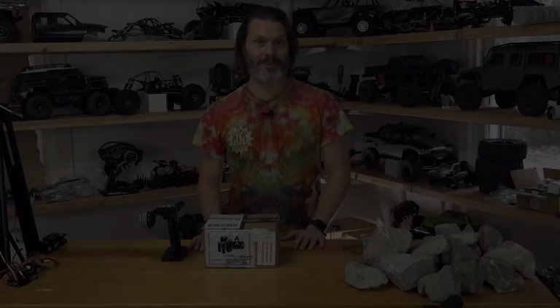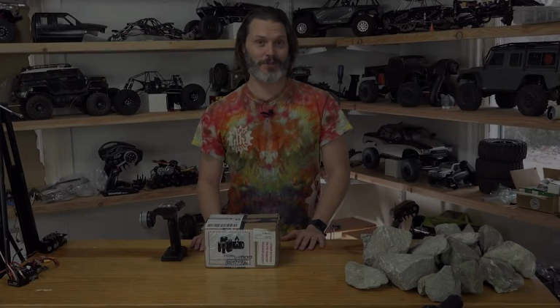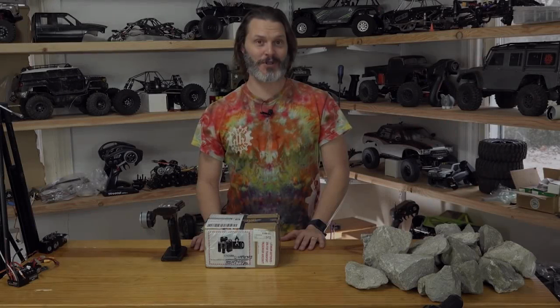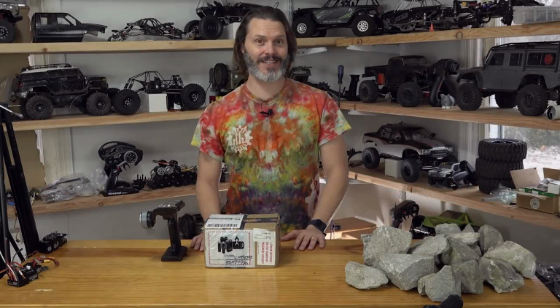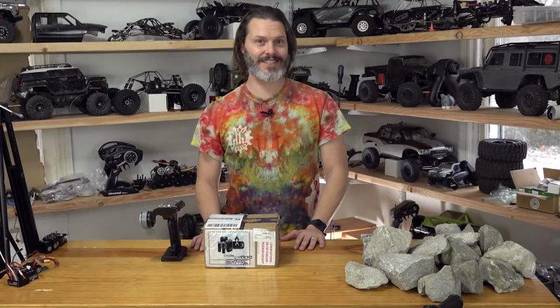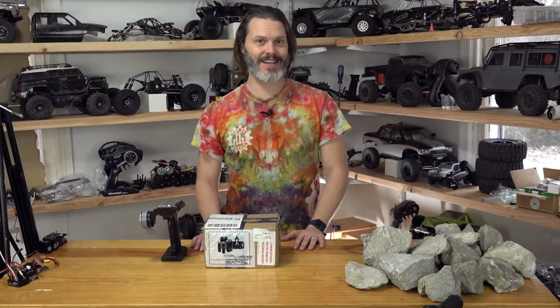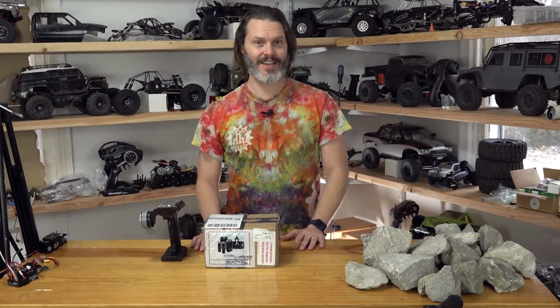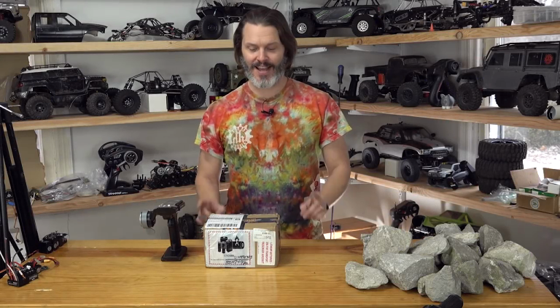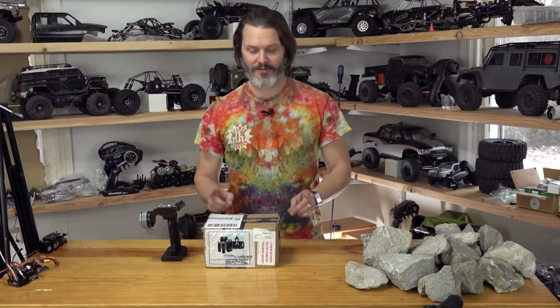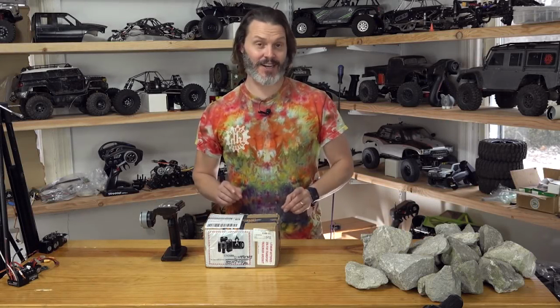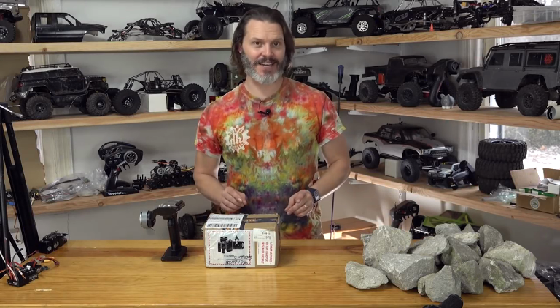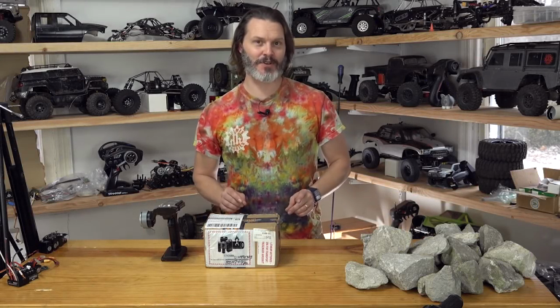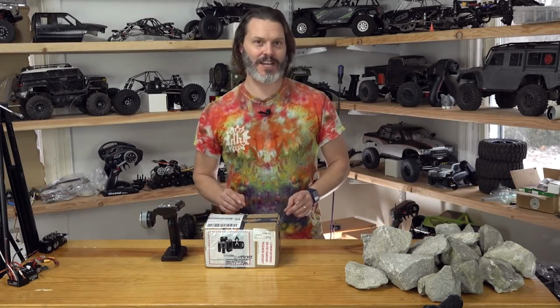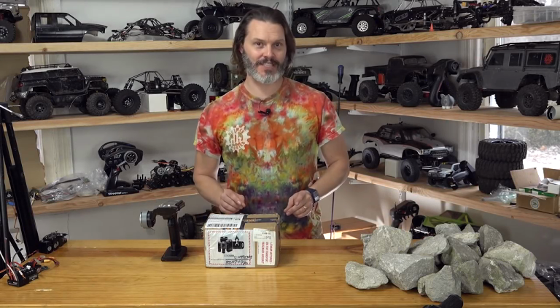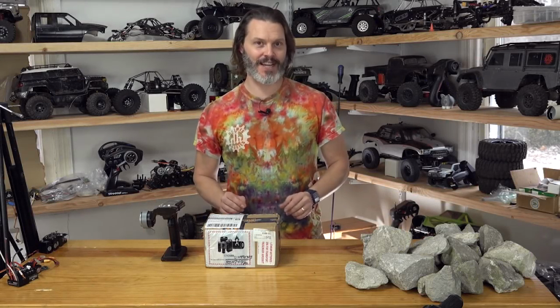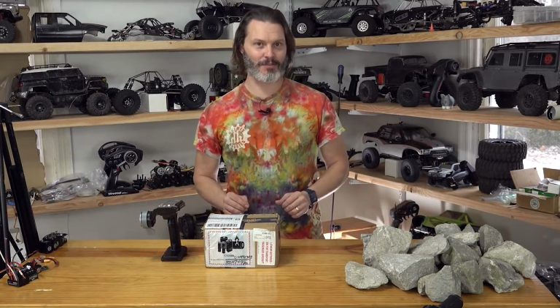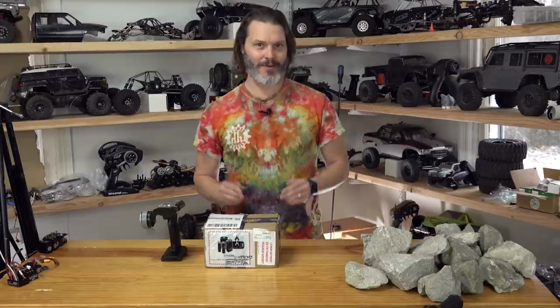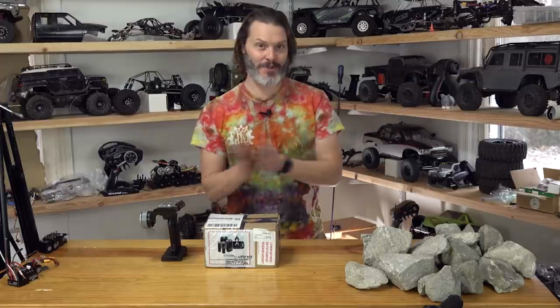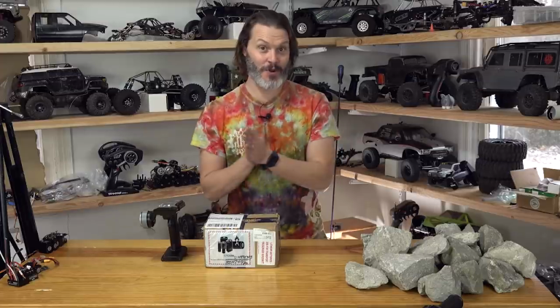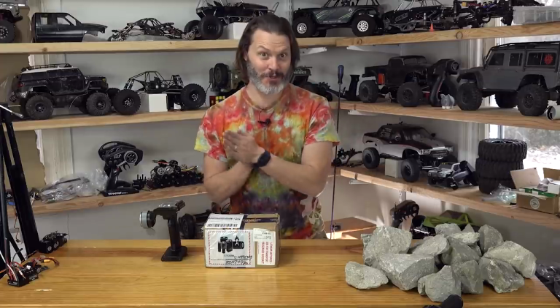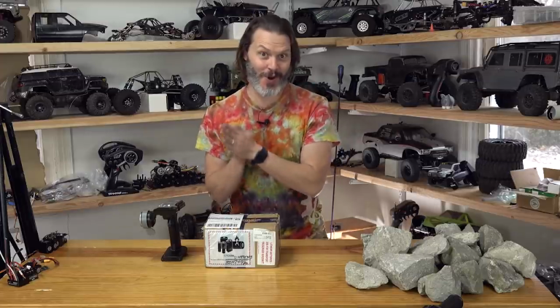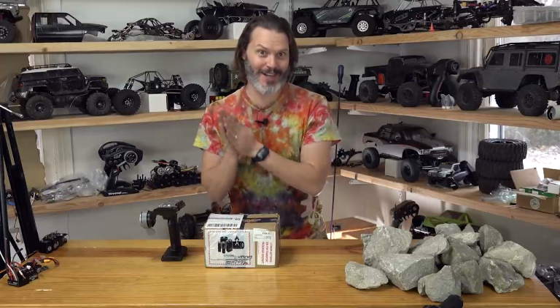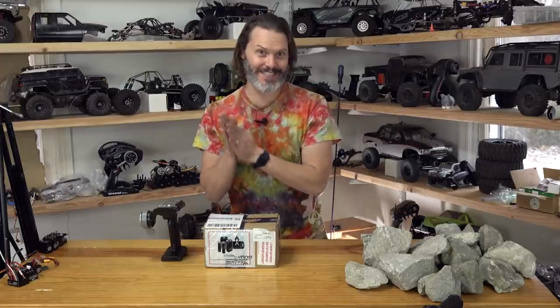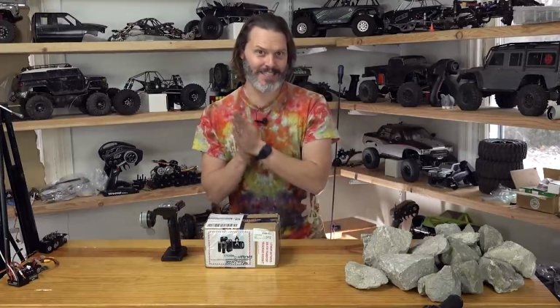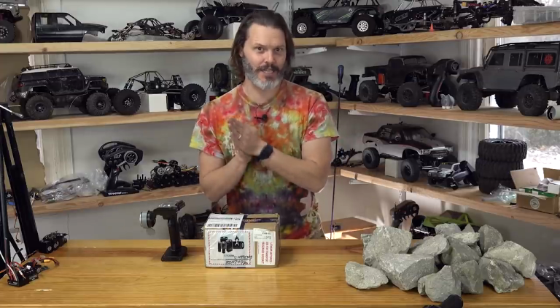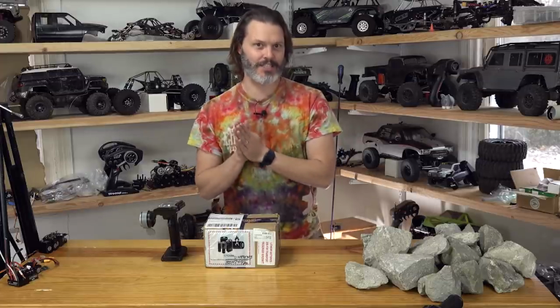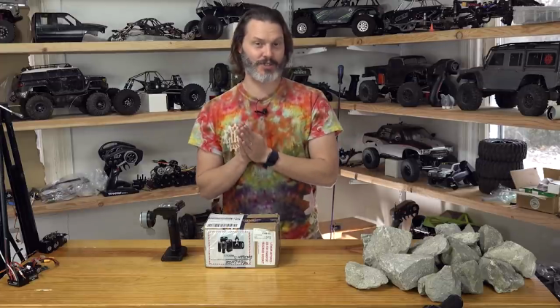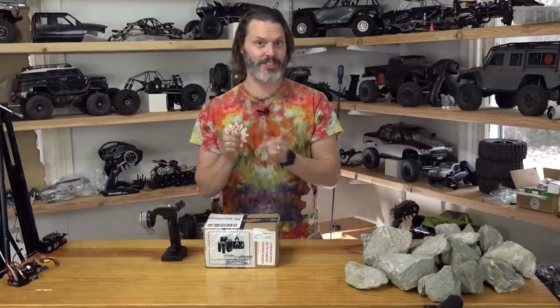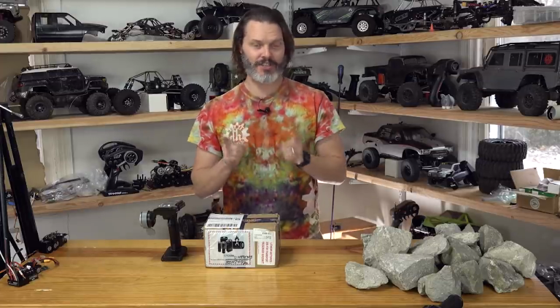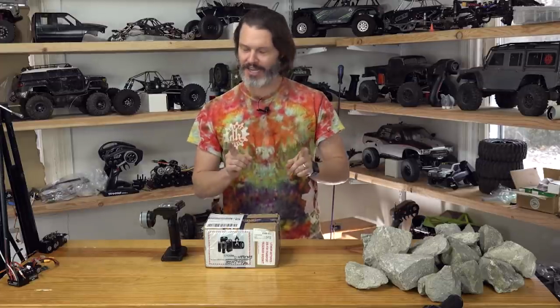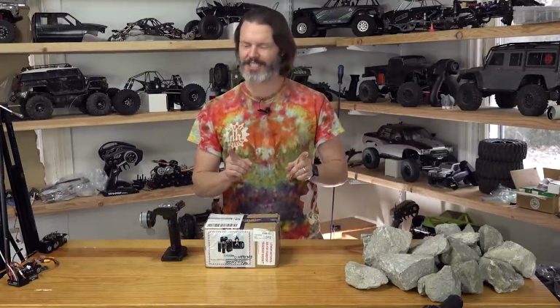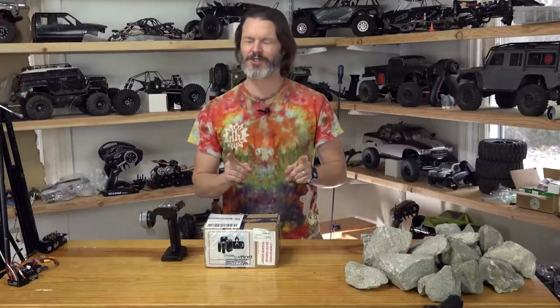Thank you for tuning in today. I am very excited for today because I get to play with new toys. Scale accessories.